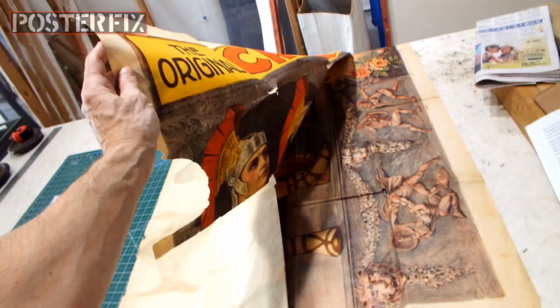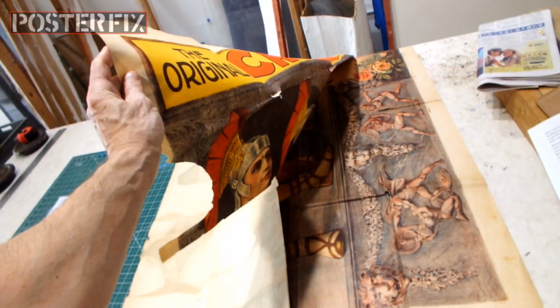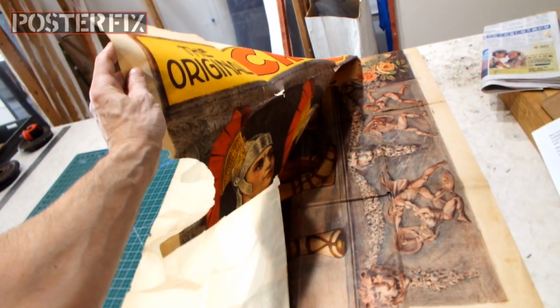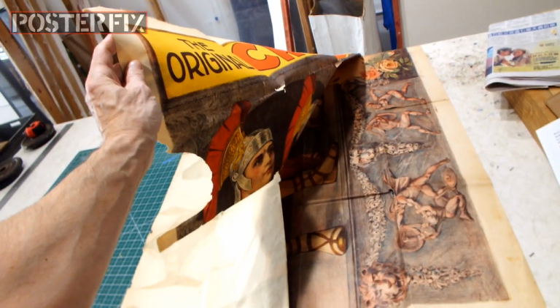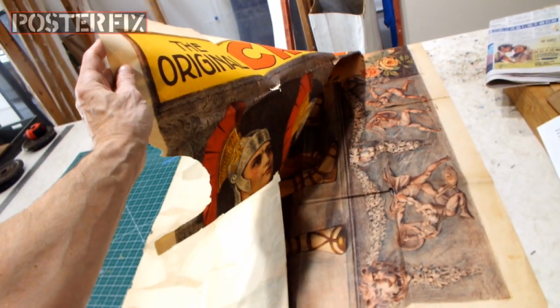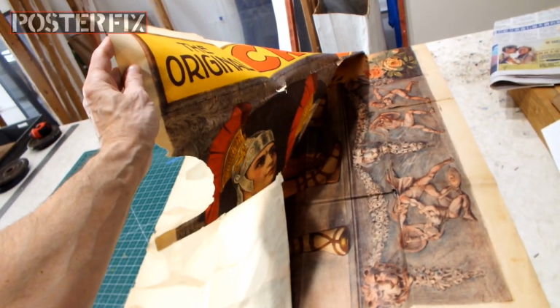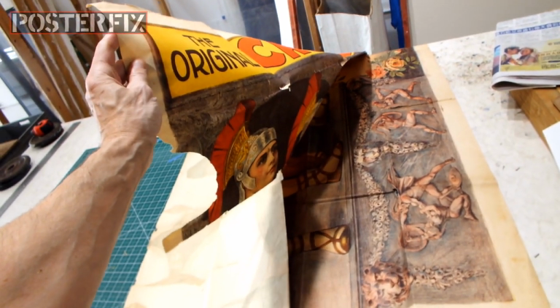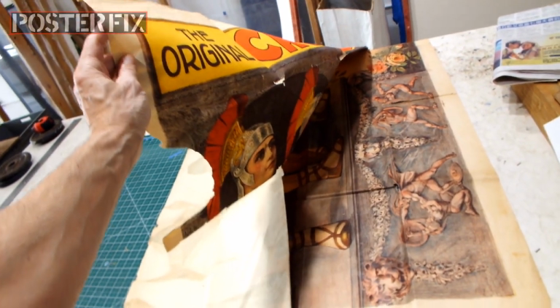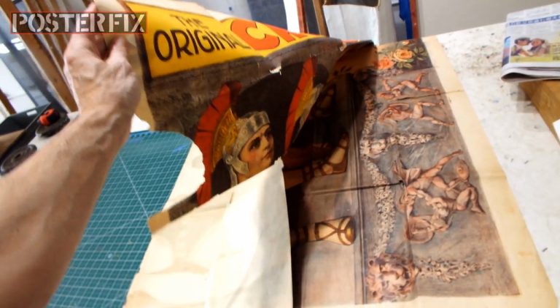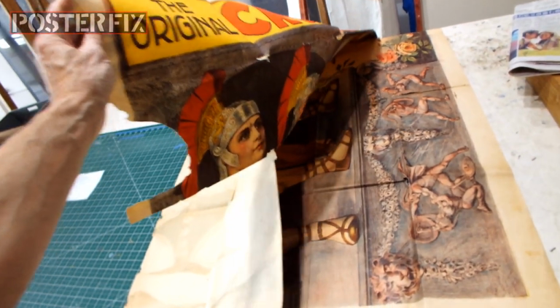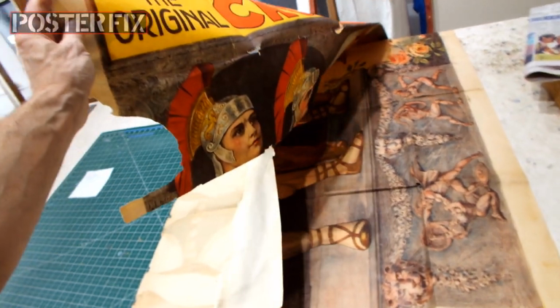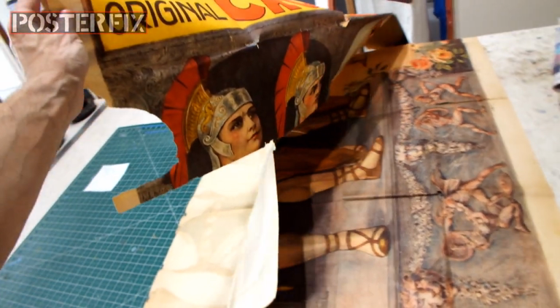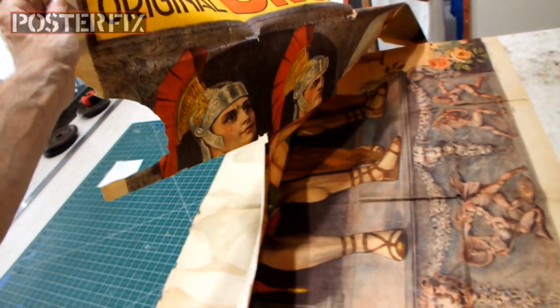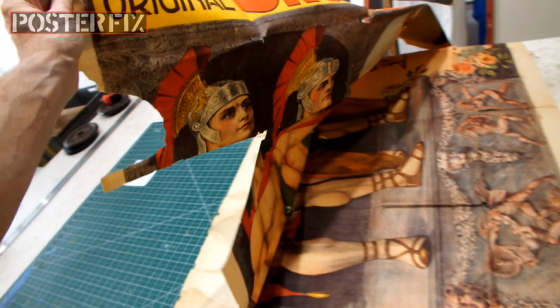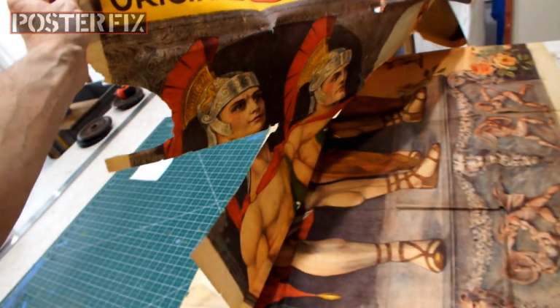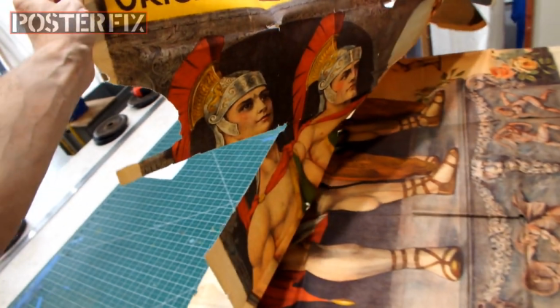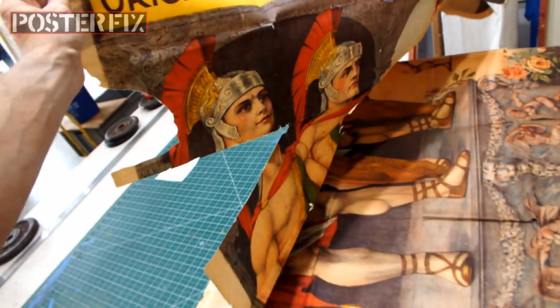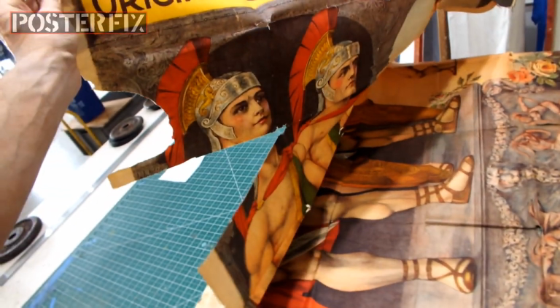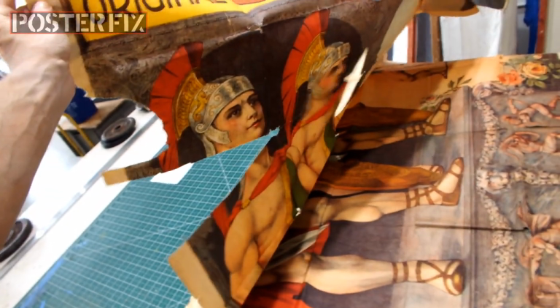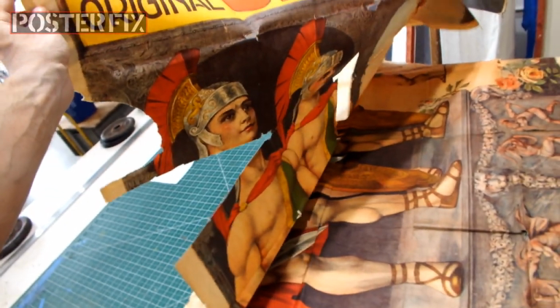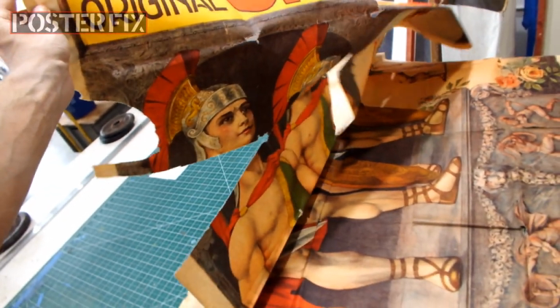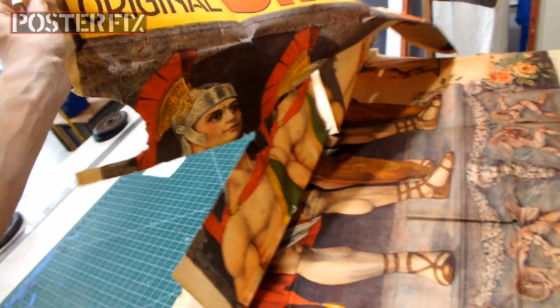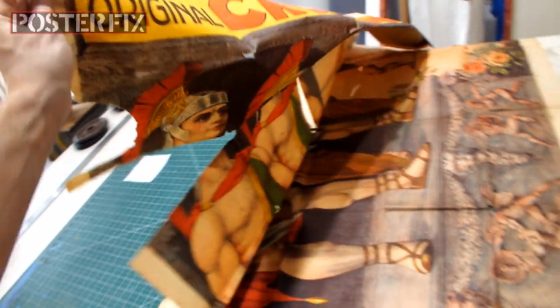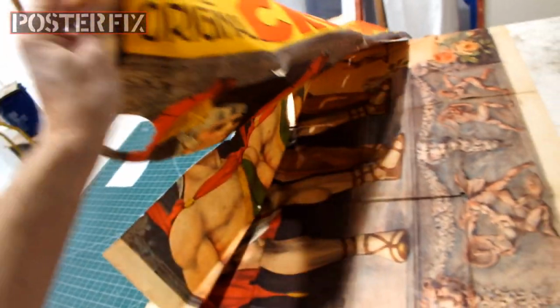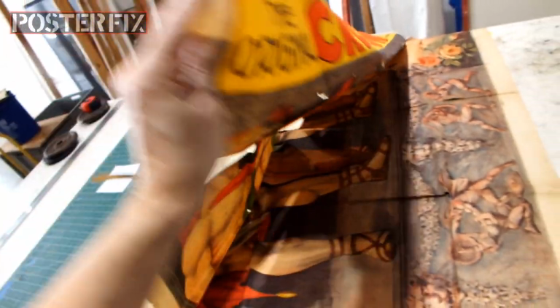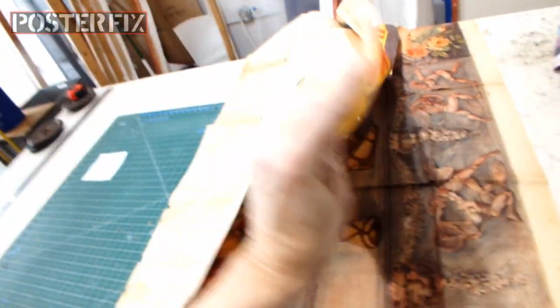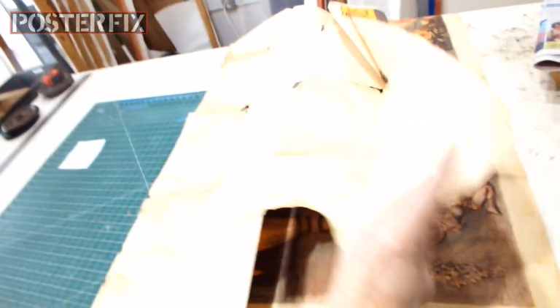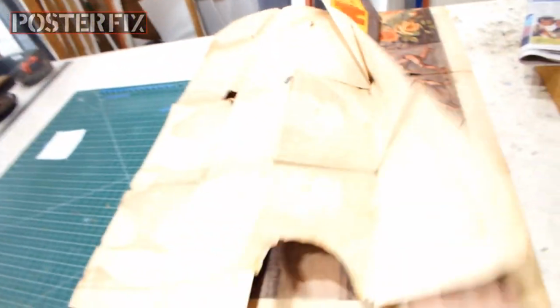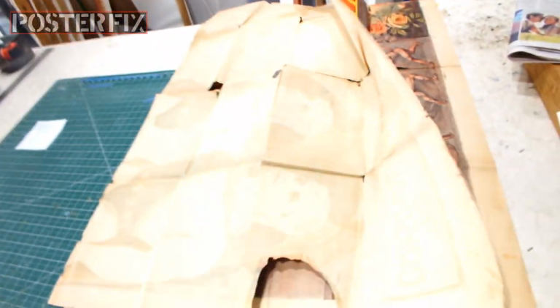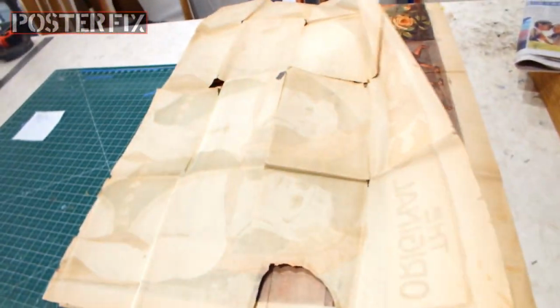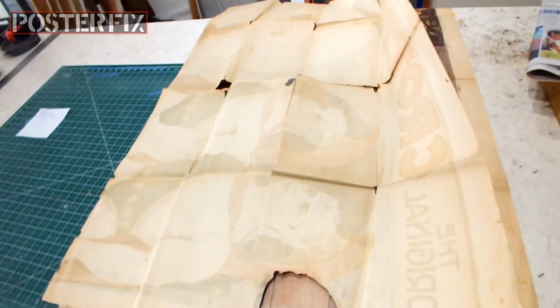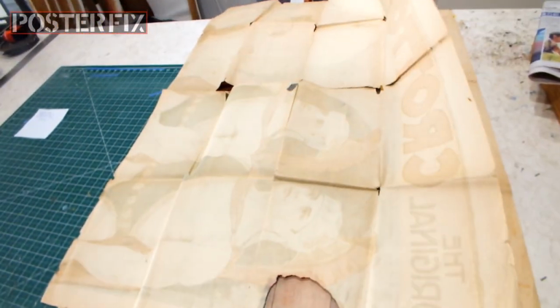And you will see this poster get mounted to that screen after this commercial break, so don't go away.